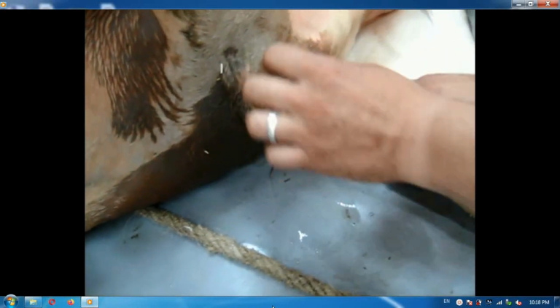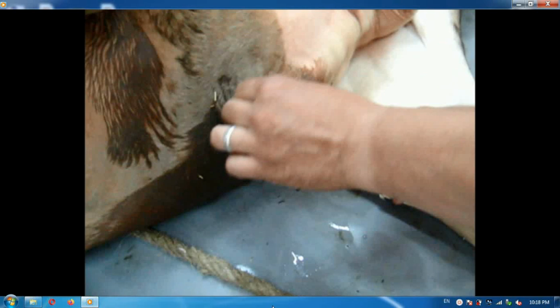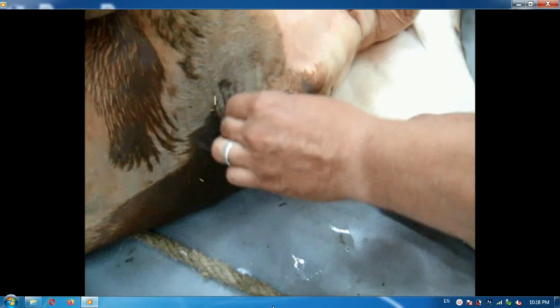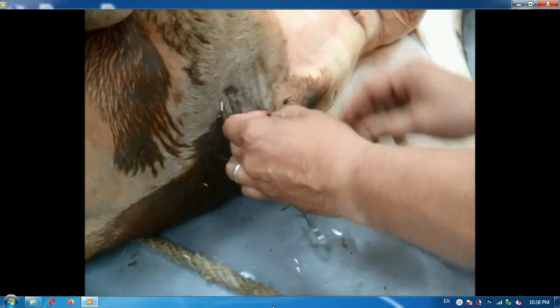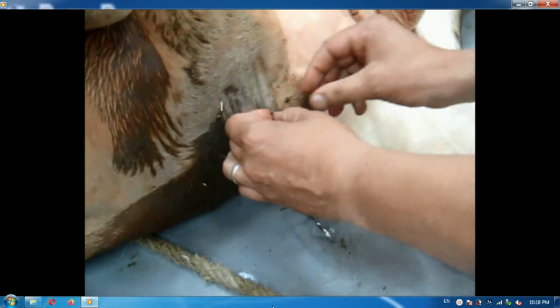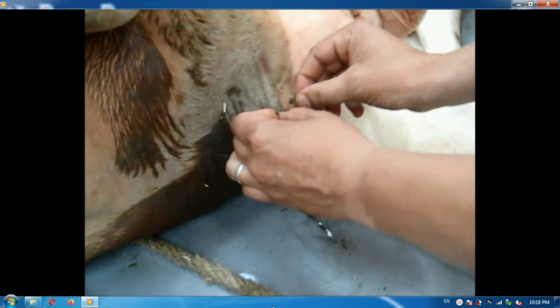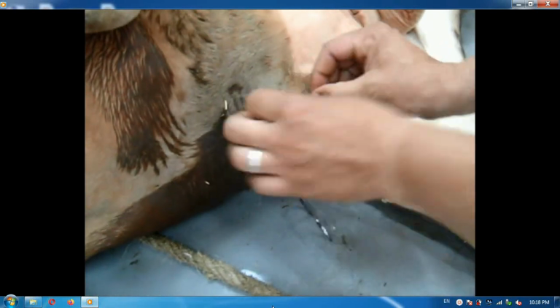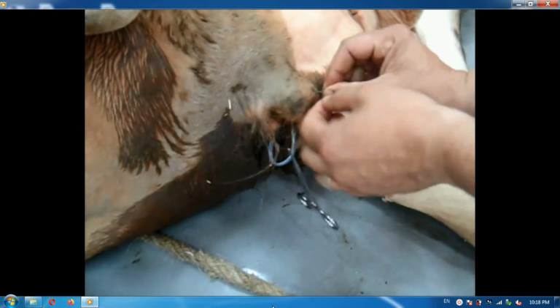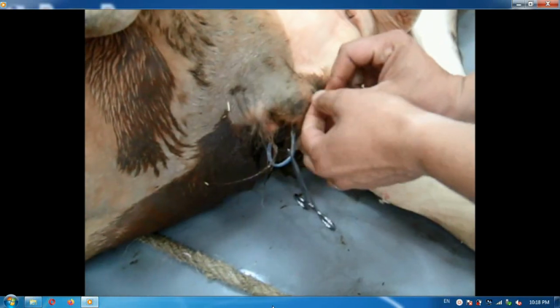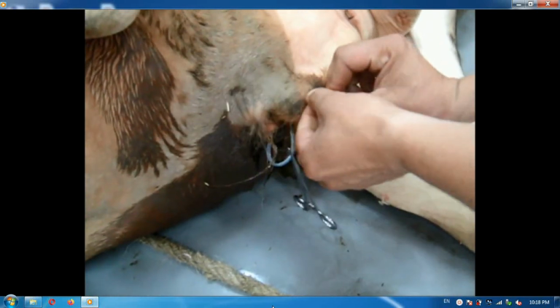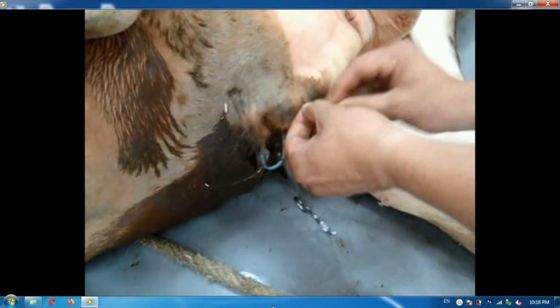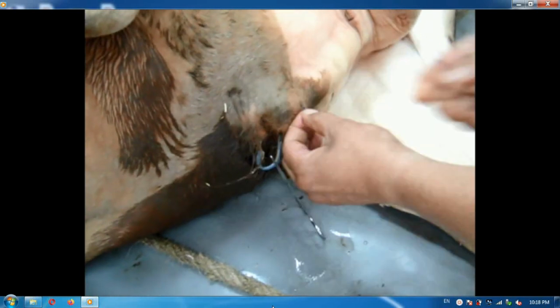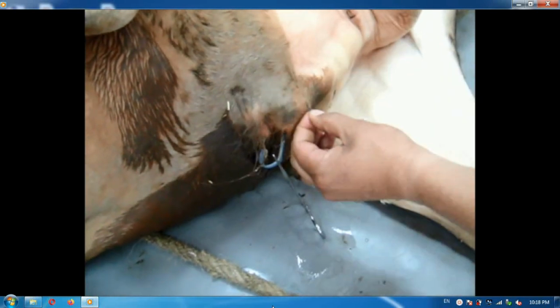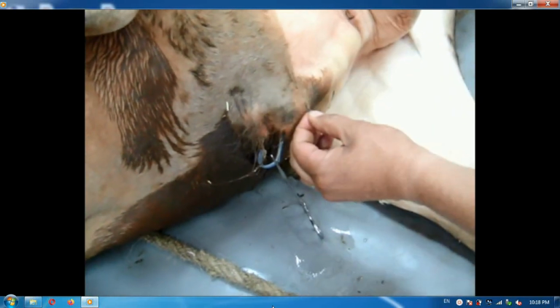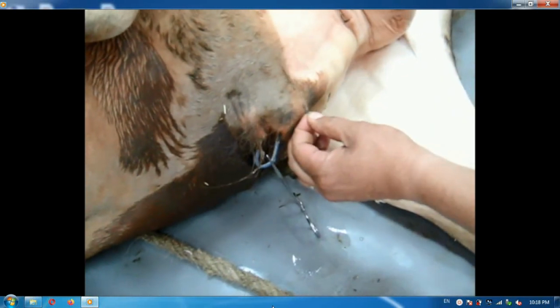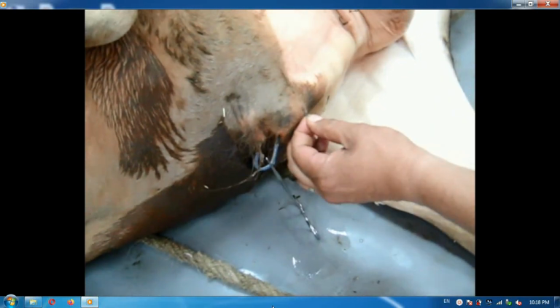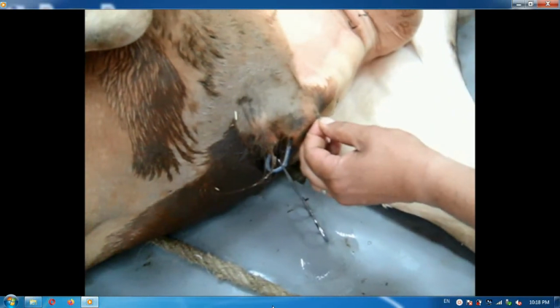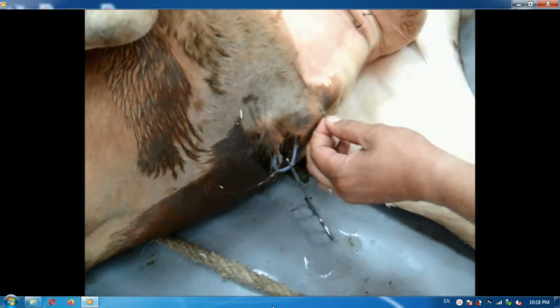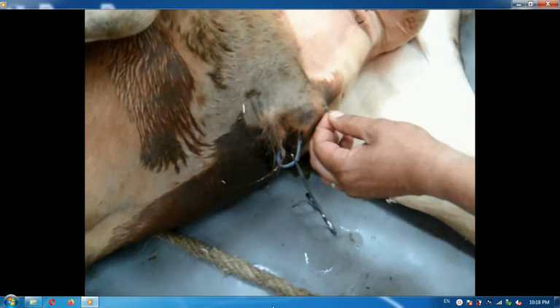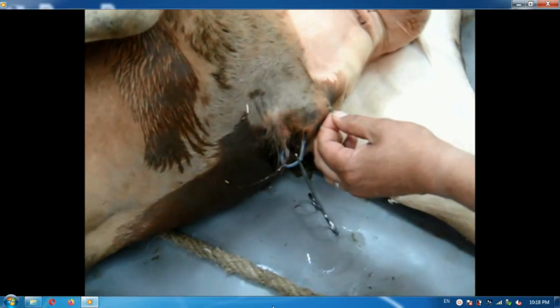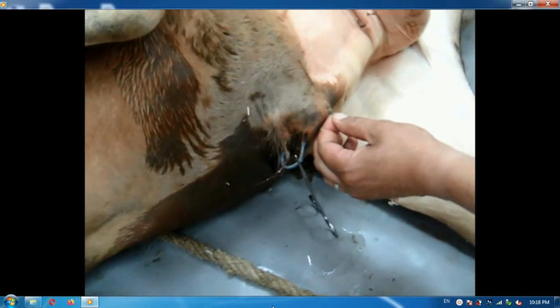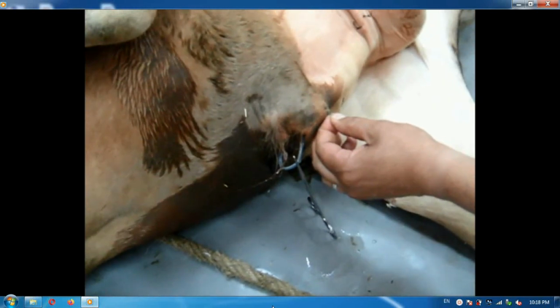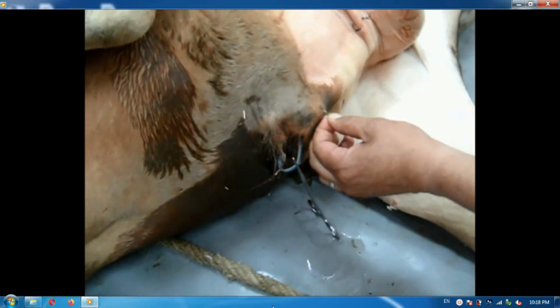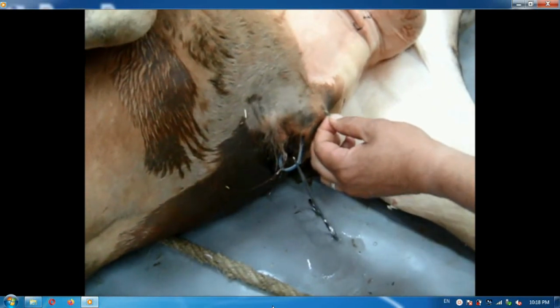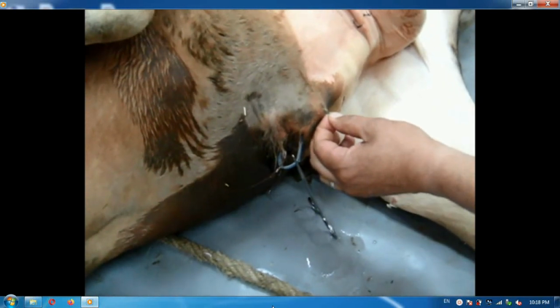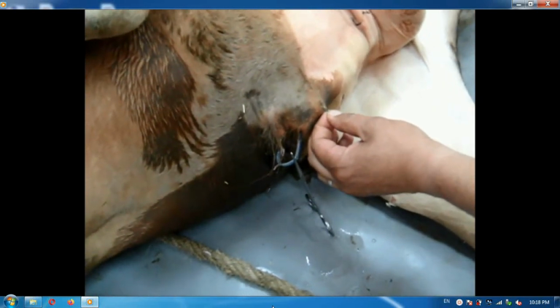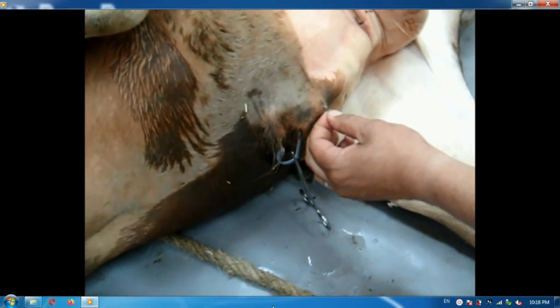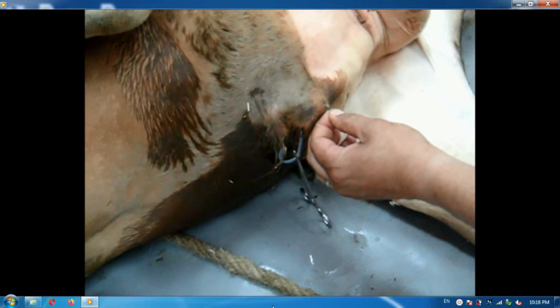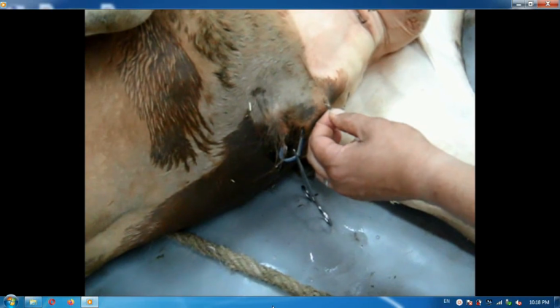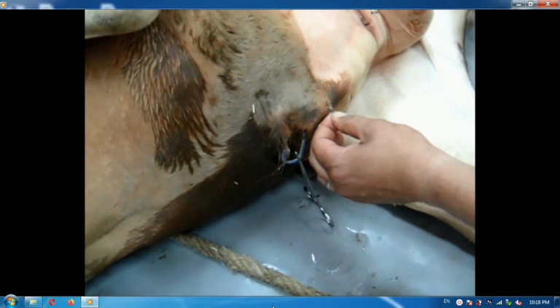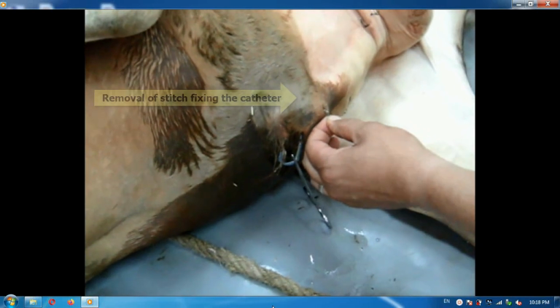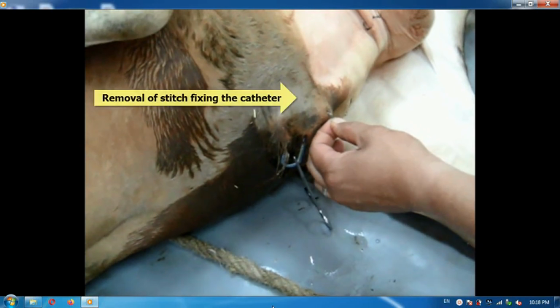This is the catheter that was used. It is fixed at the previous site and secured to the external urethral orifice.